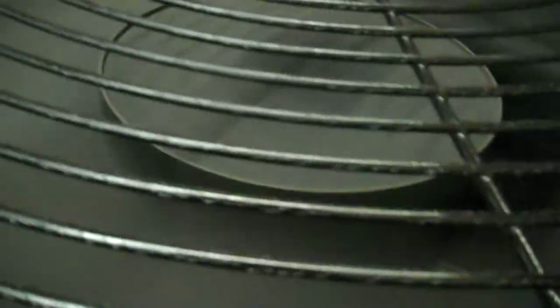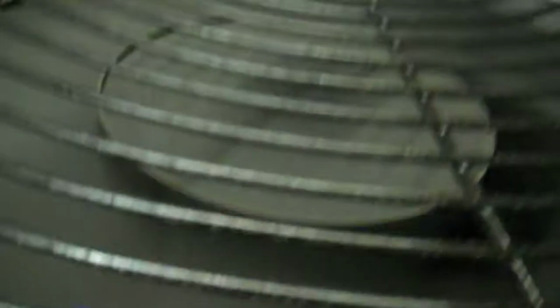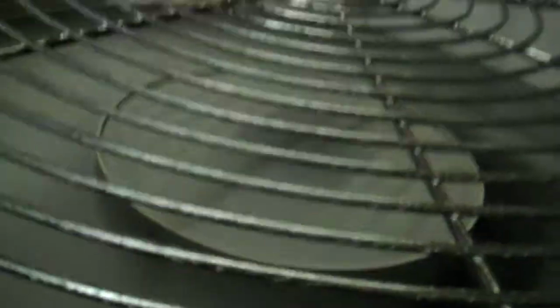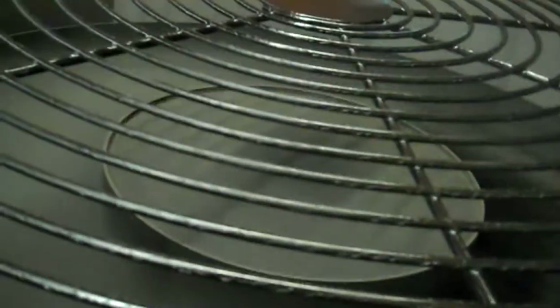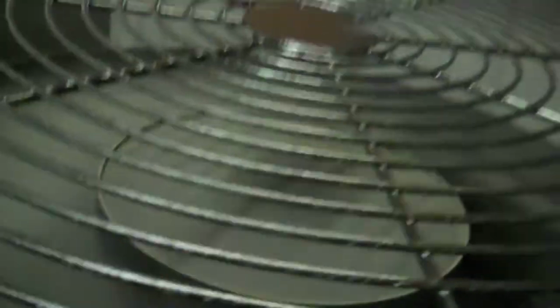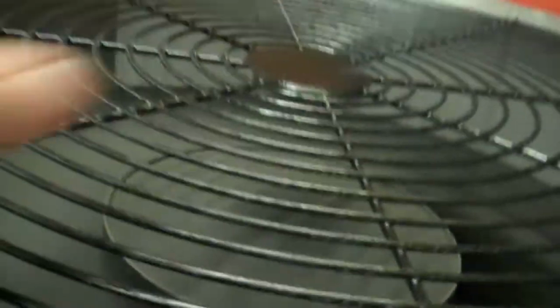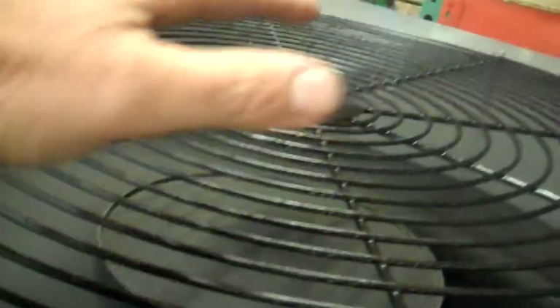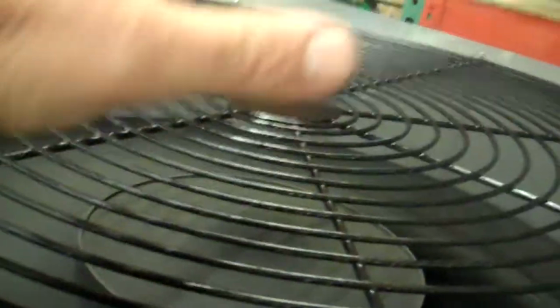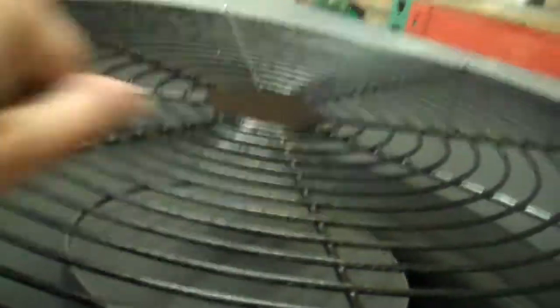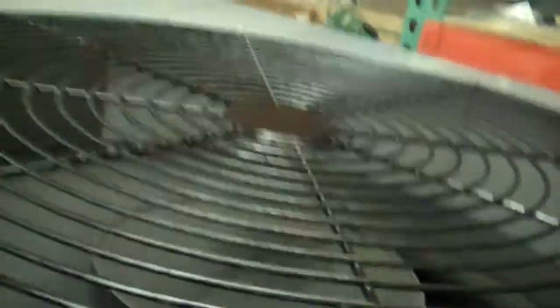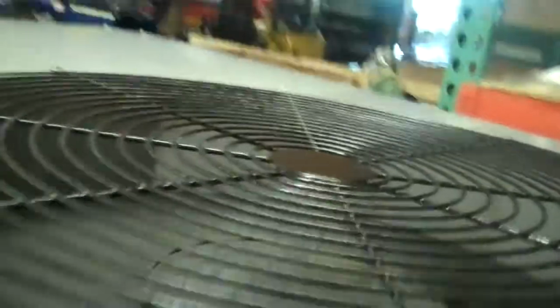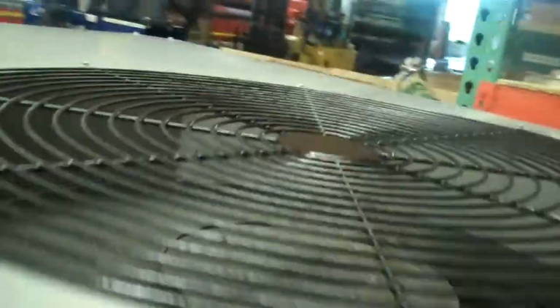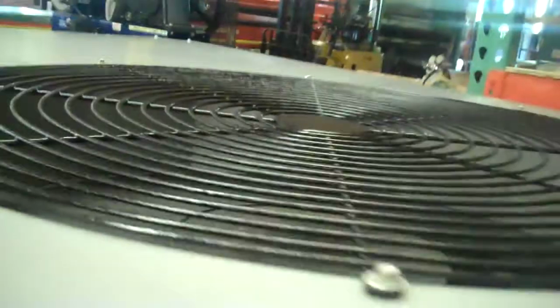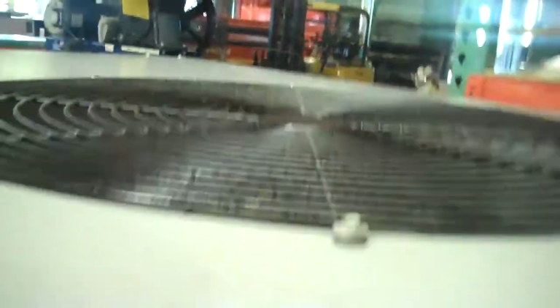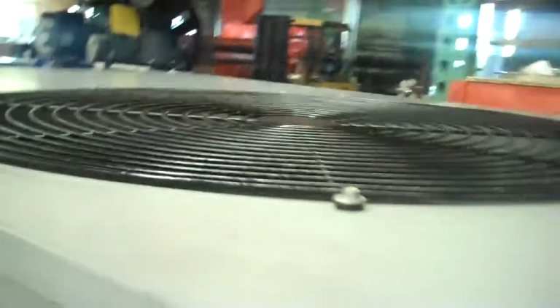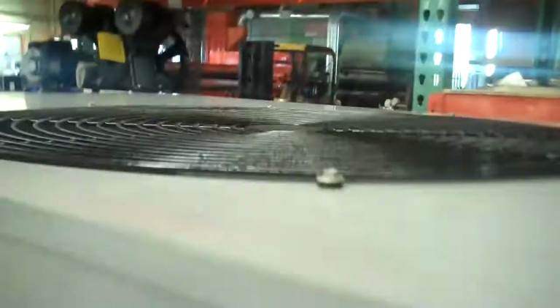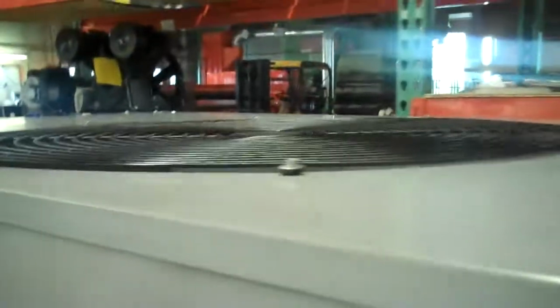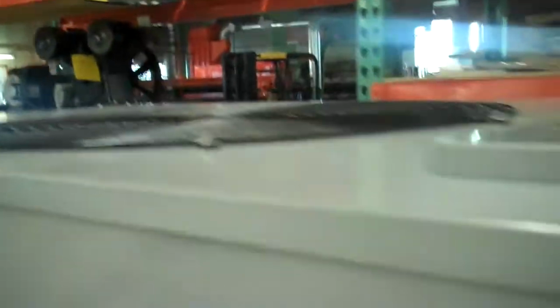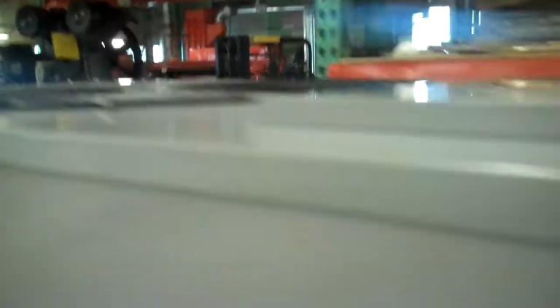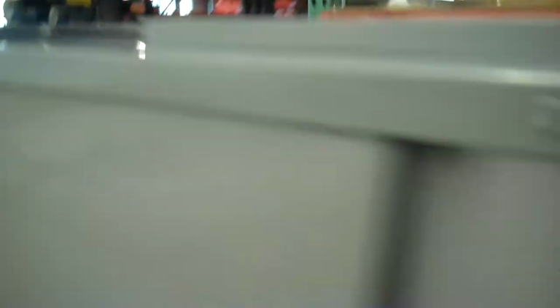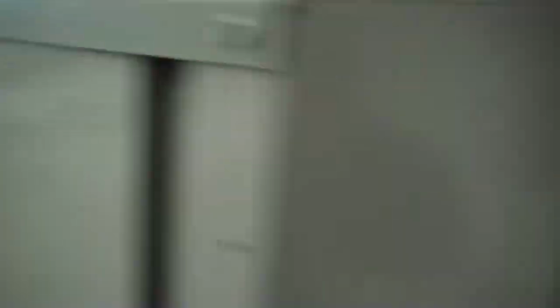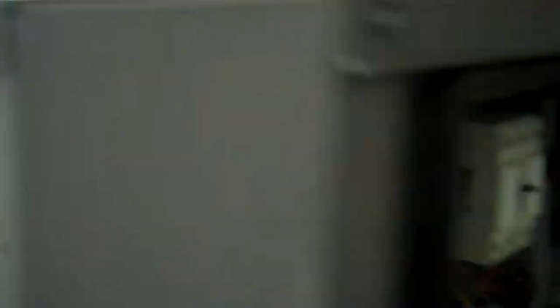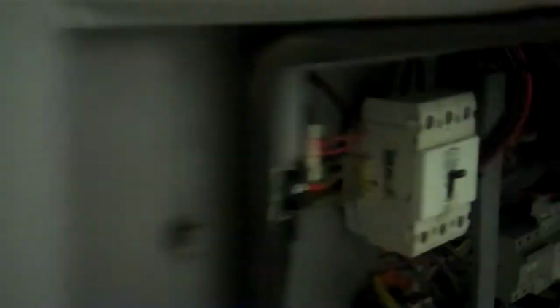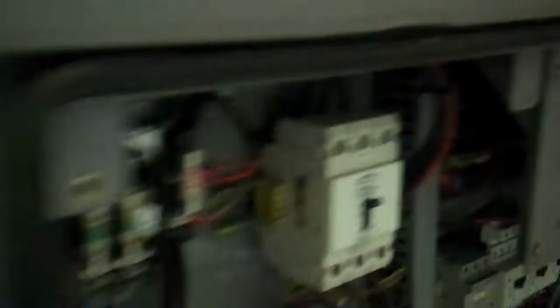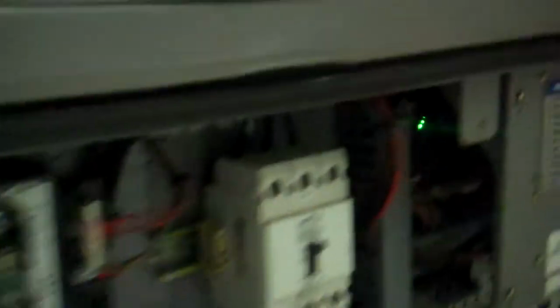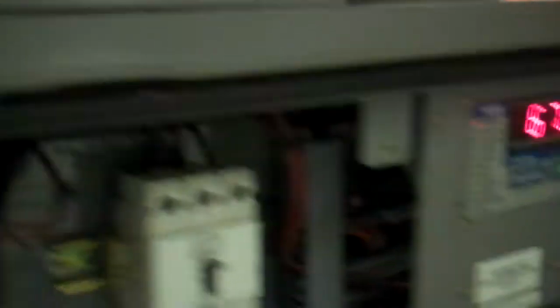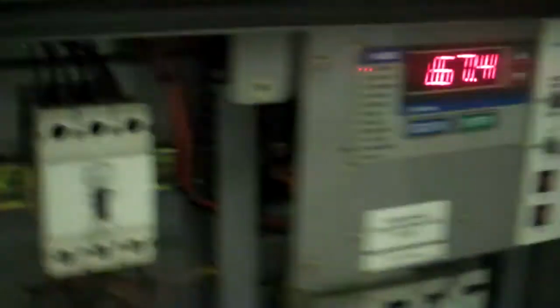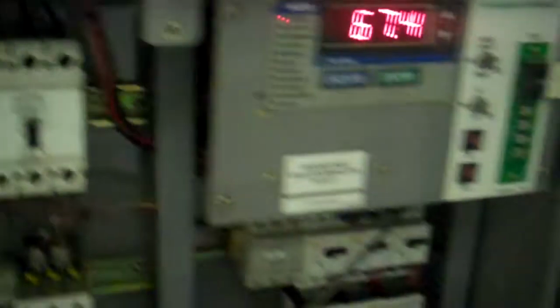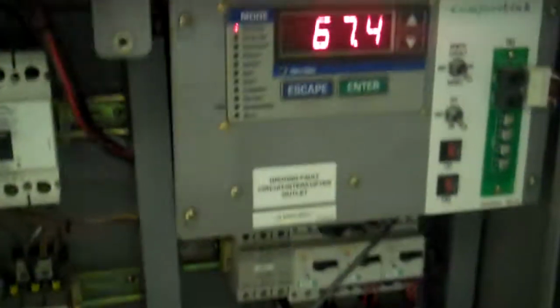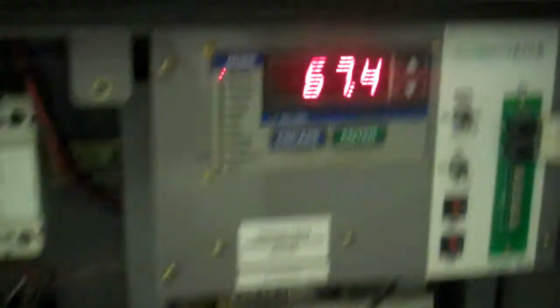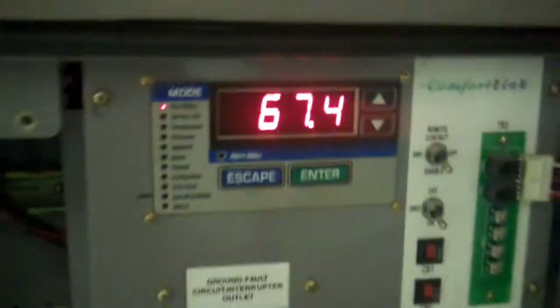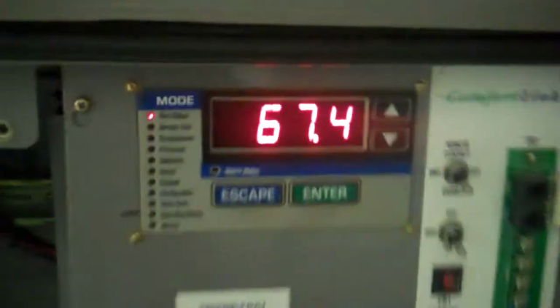That's our fan running. It's the Motomaster variable speed fan.